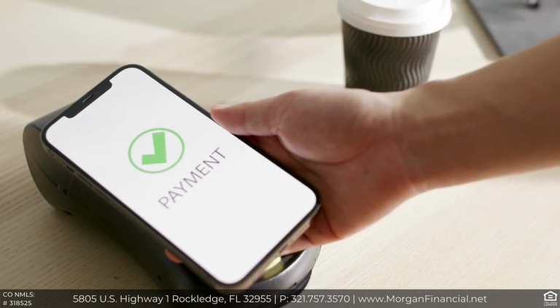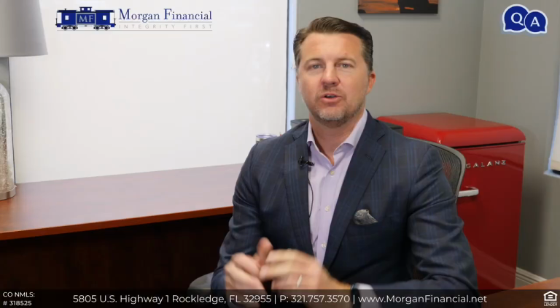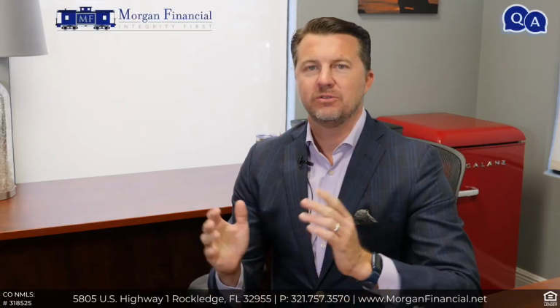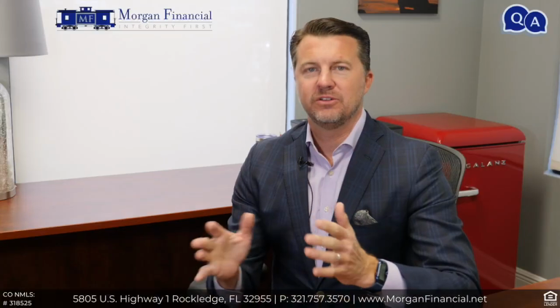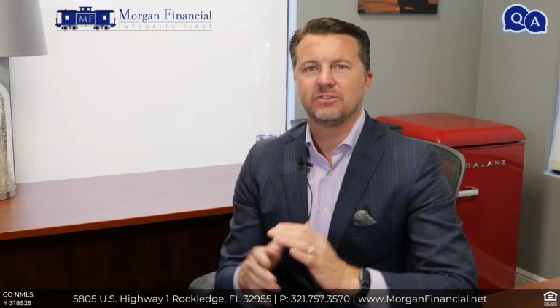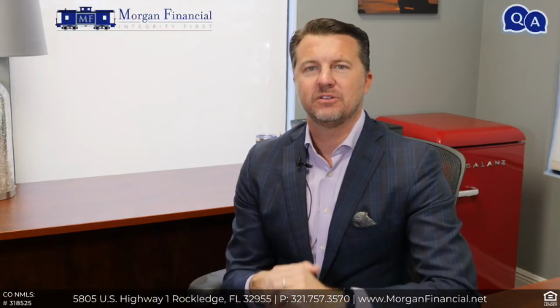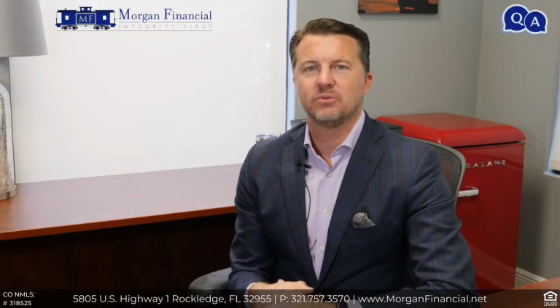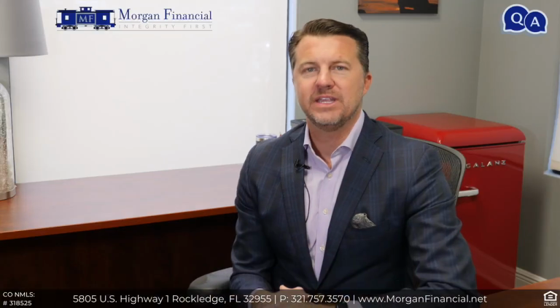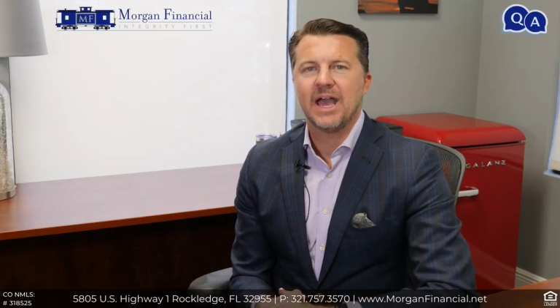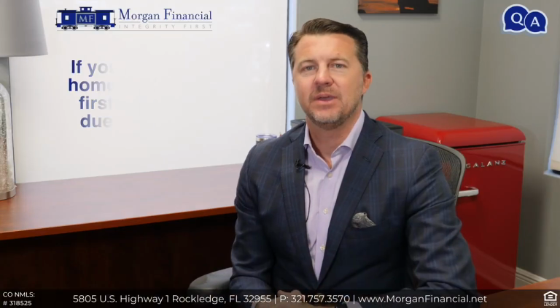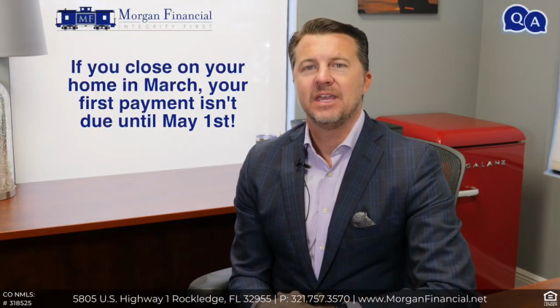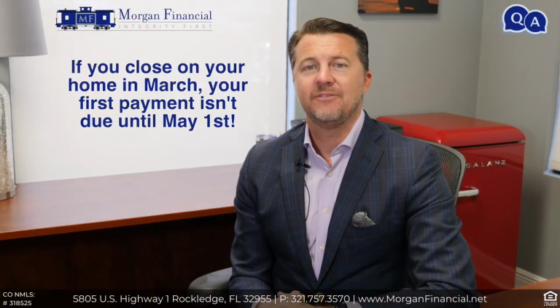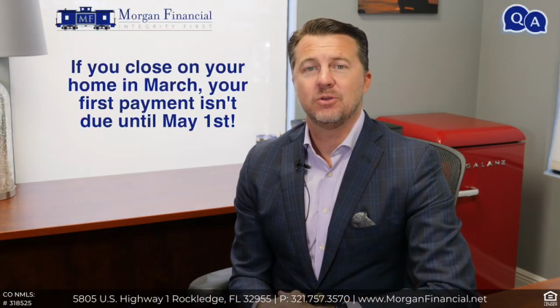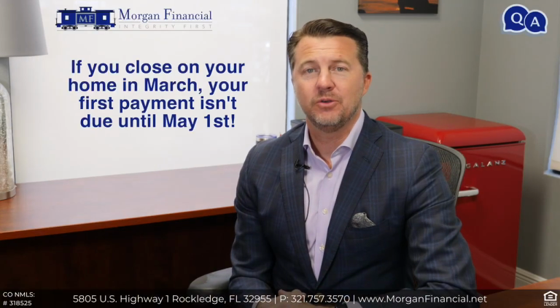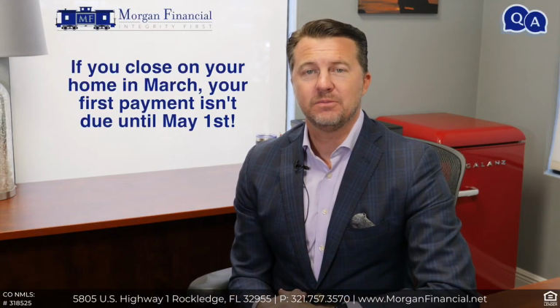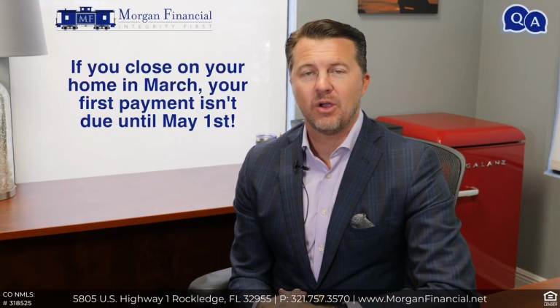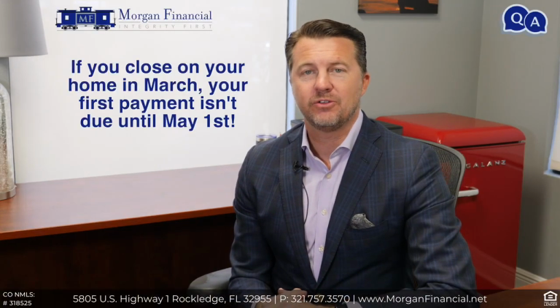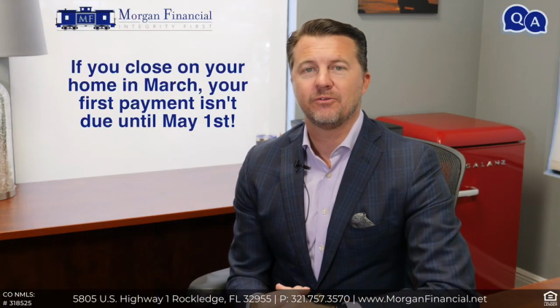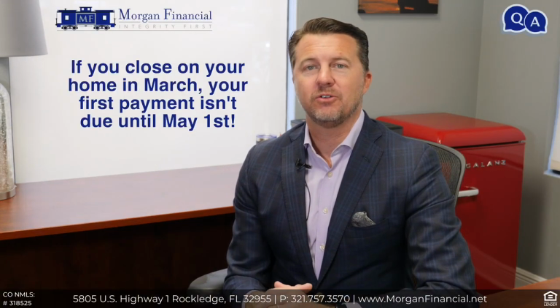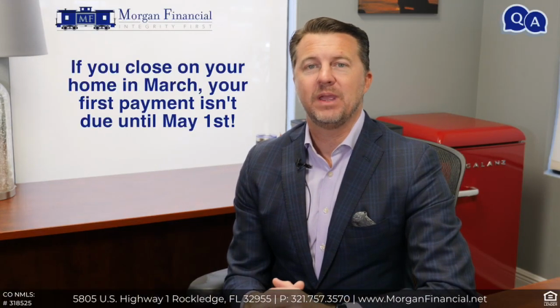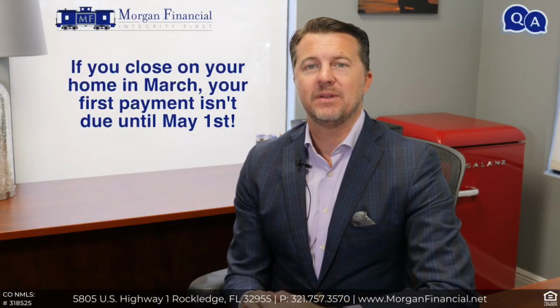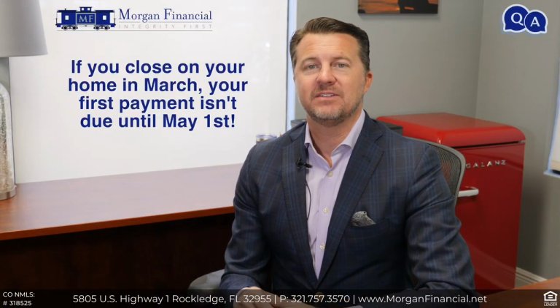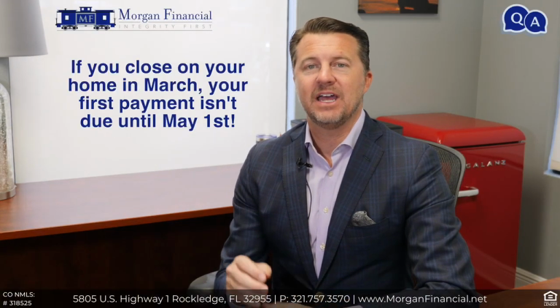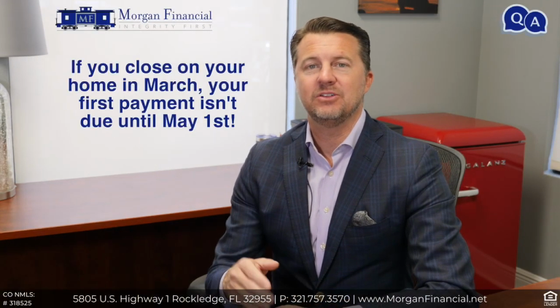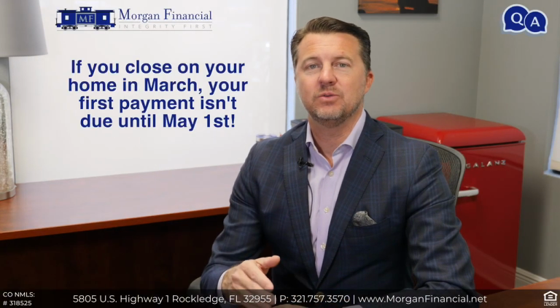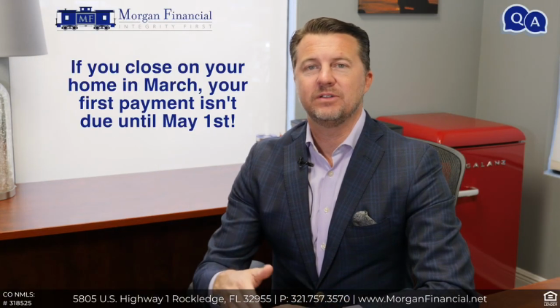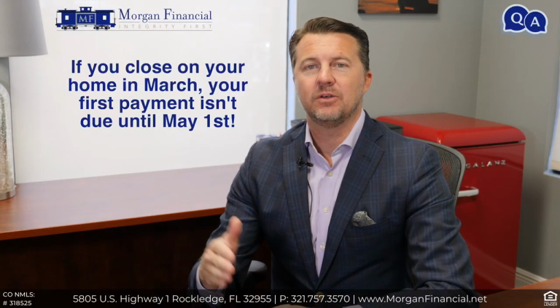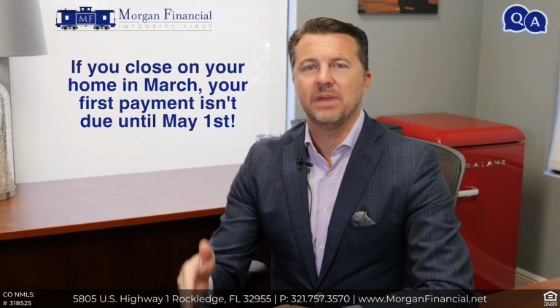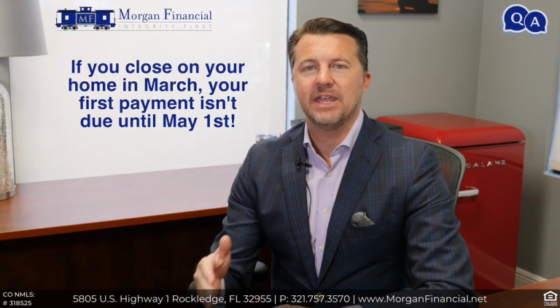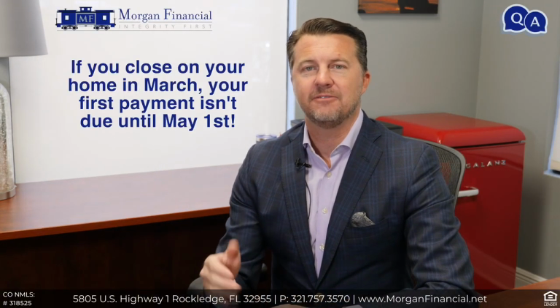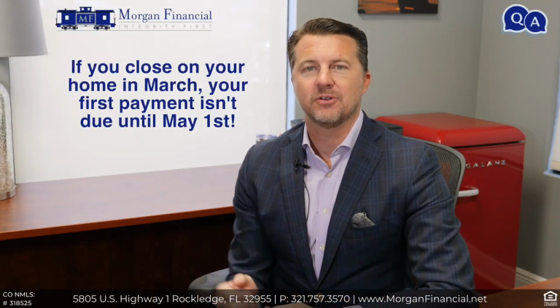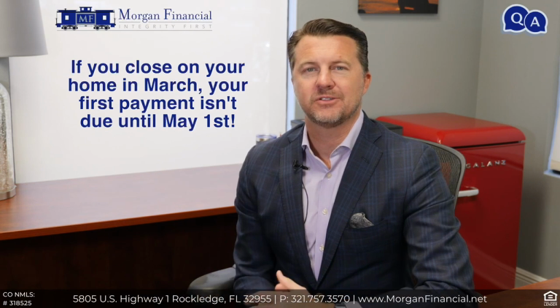So just to recap: if you close in March, your first payment is not due until May 1st.